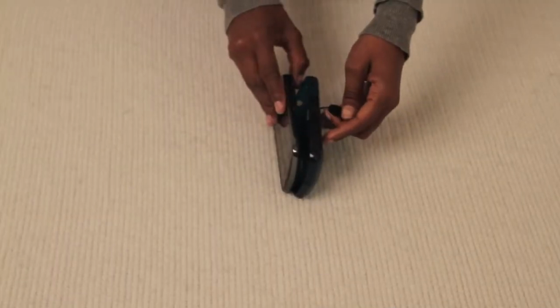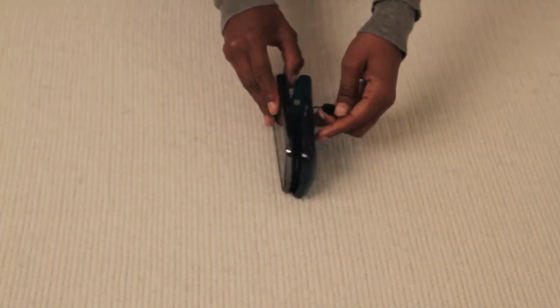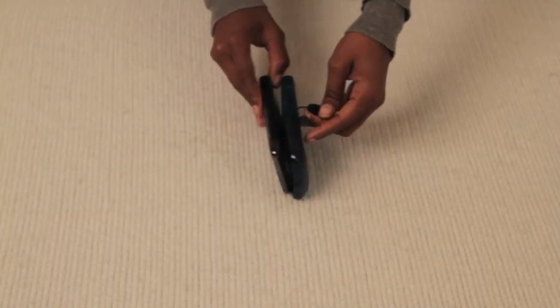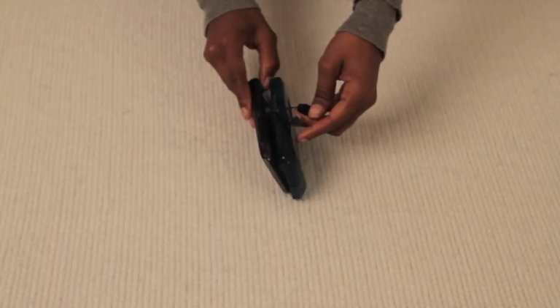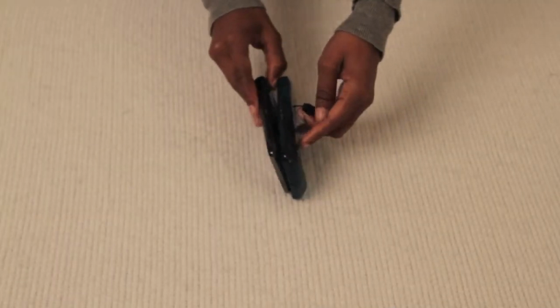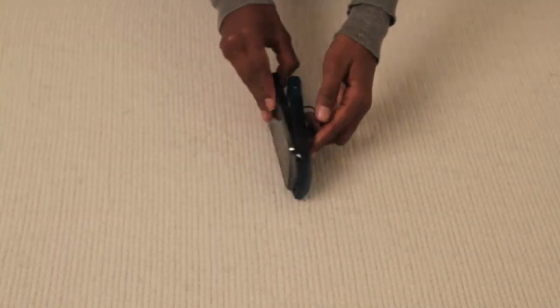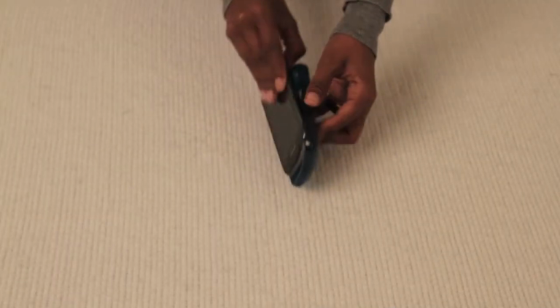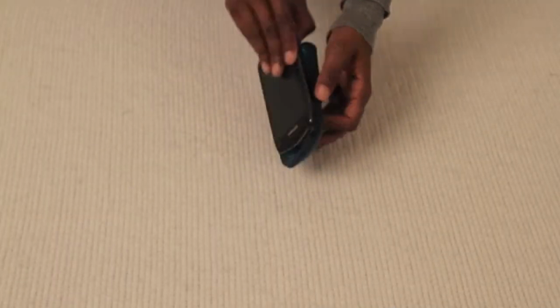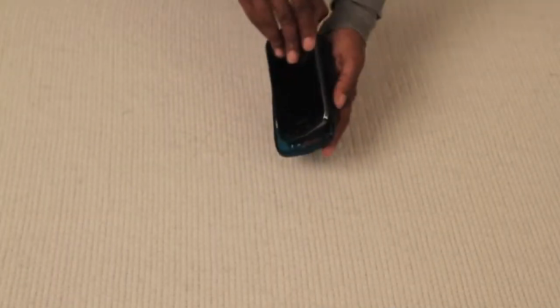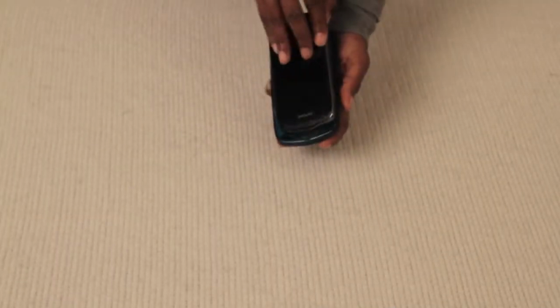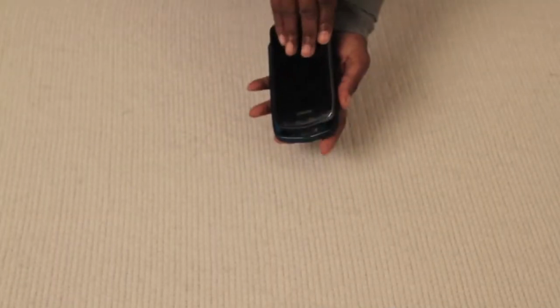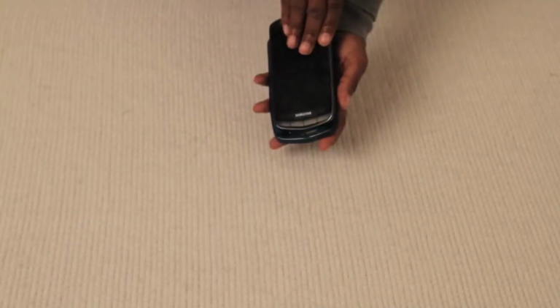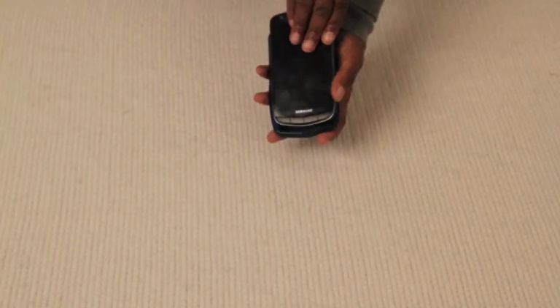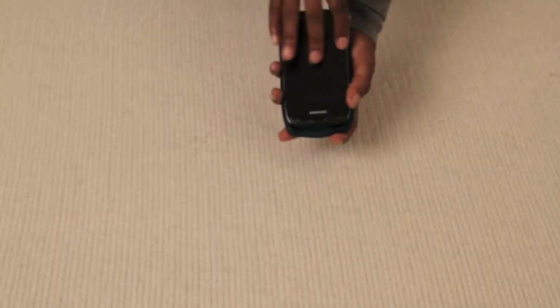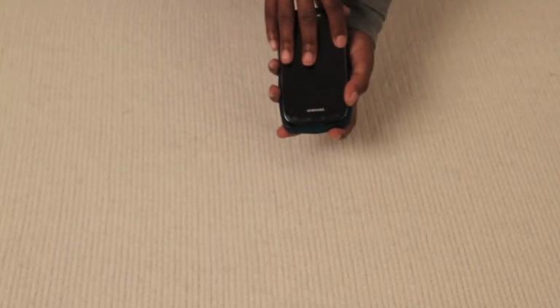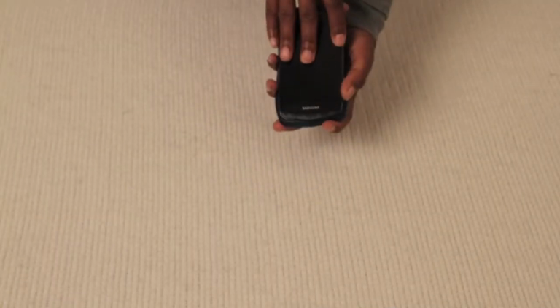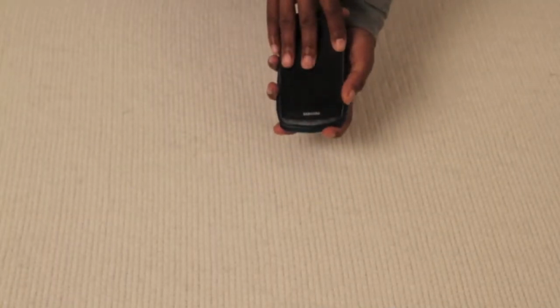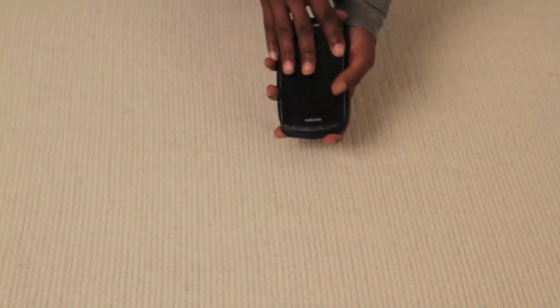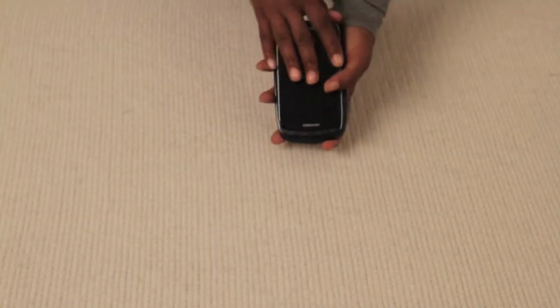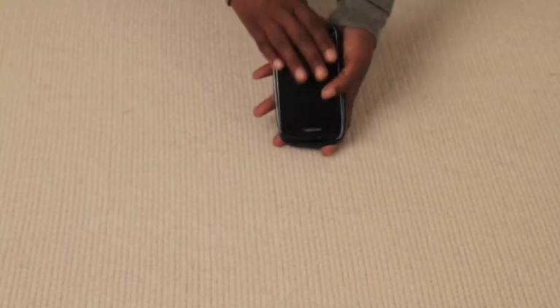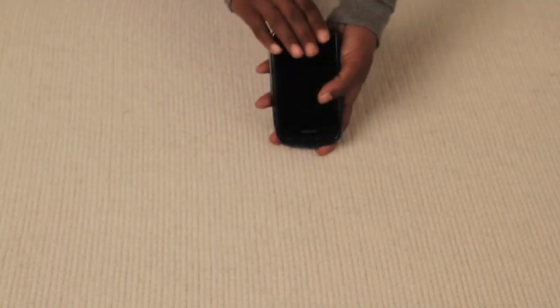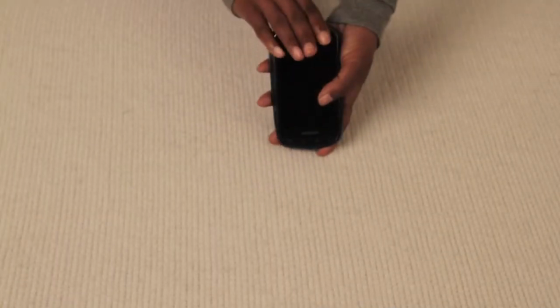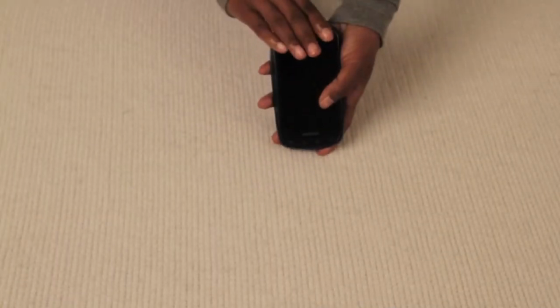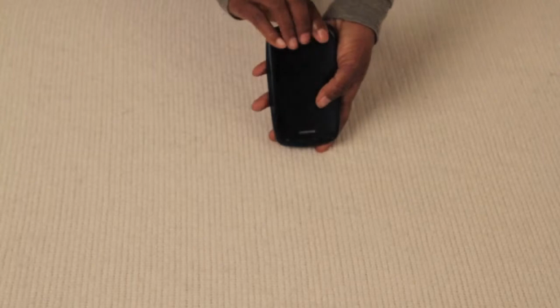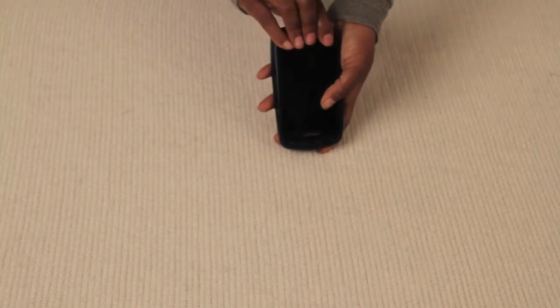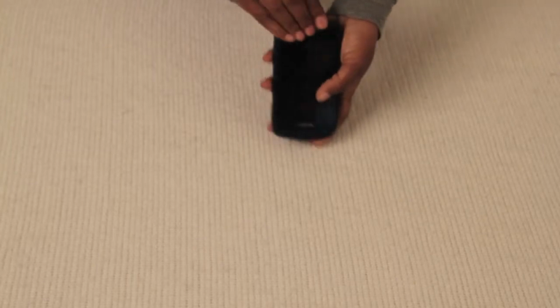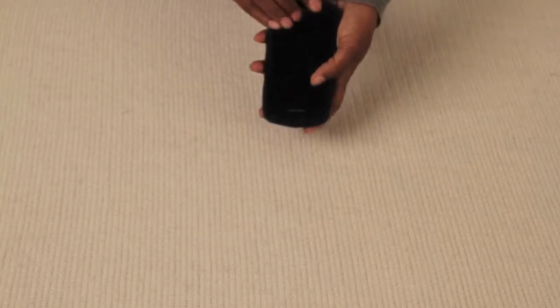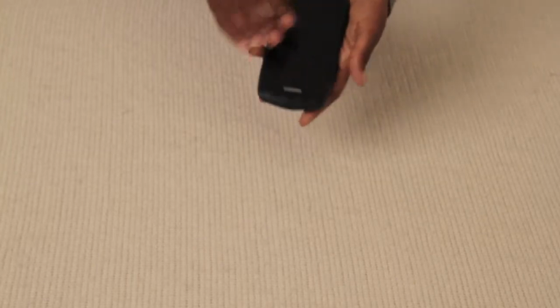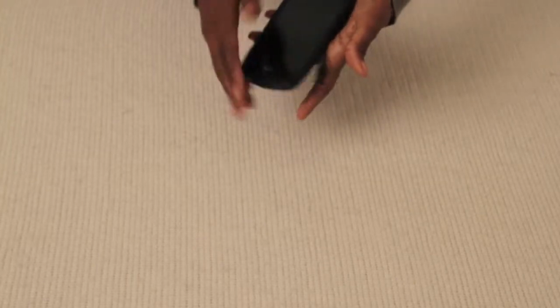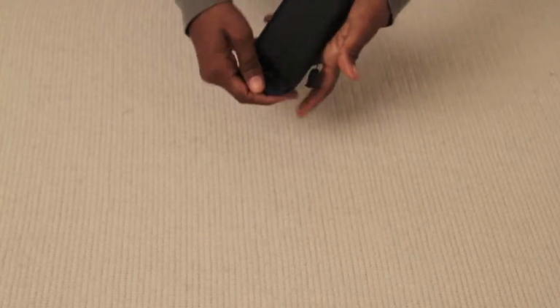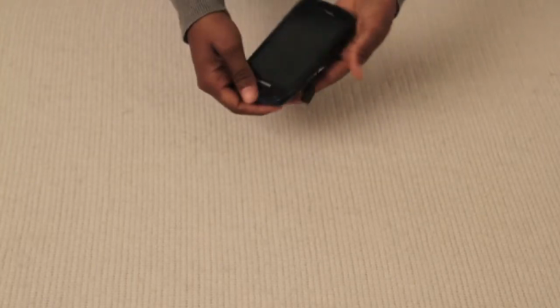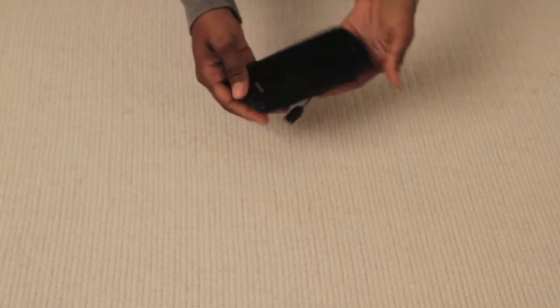Finally, when placing the case back on the device, be sure to thread the tether through the opening identified earlier.